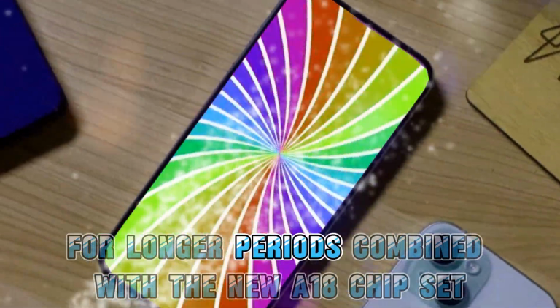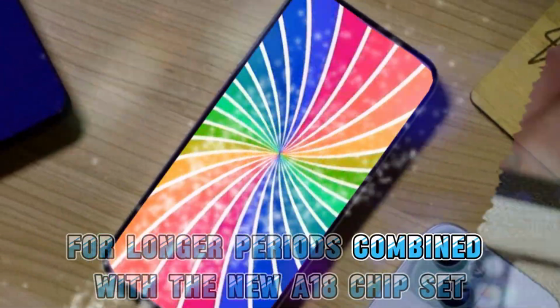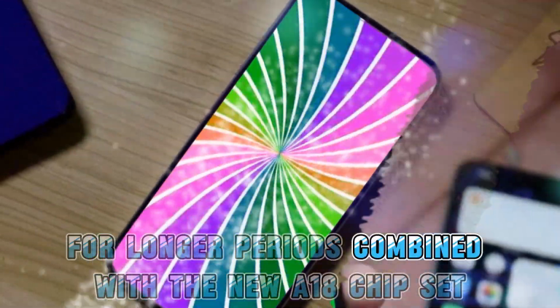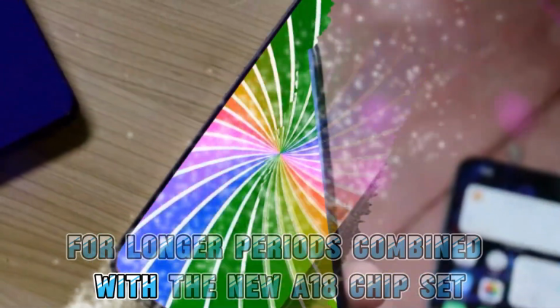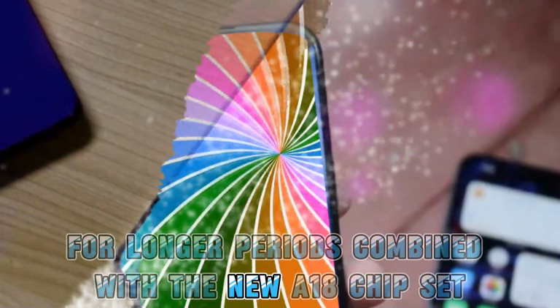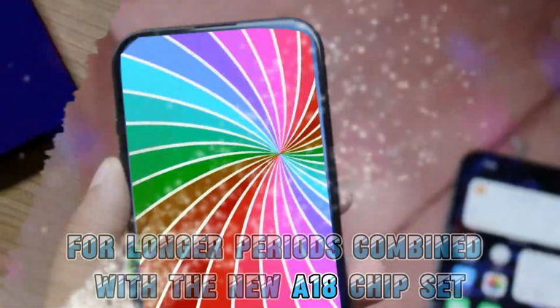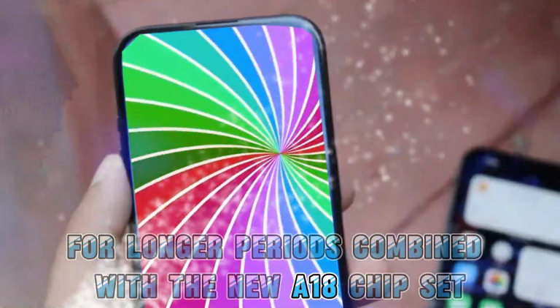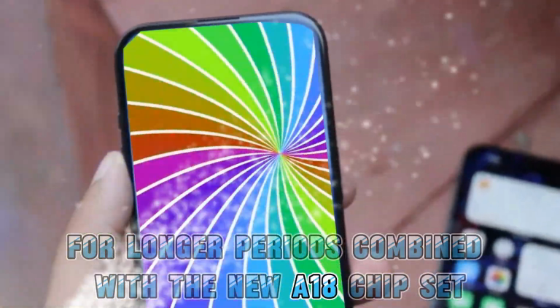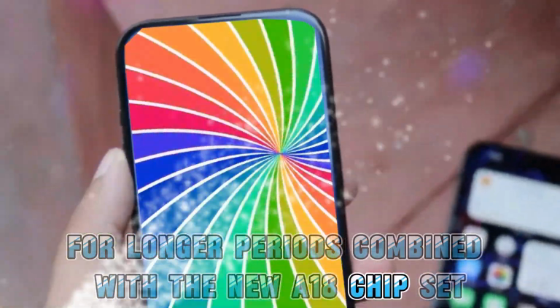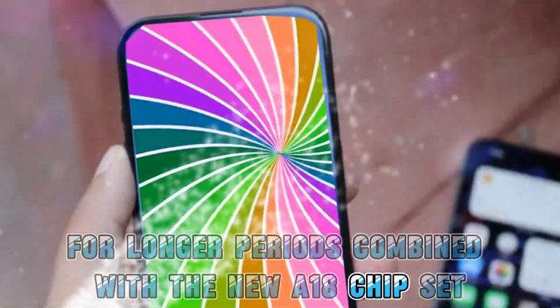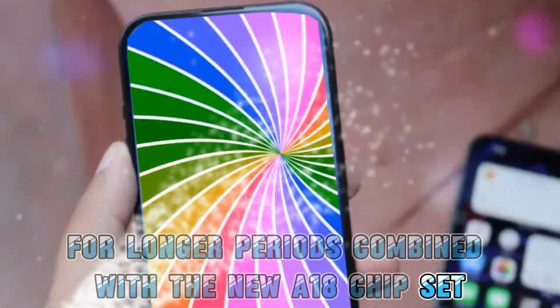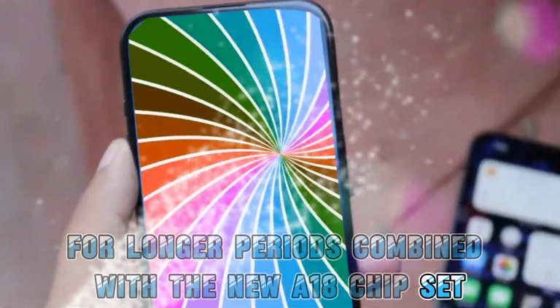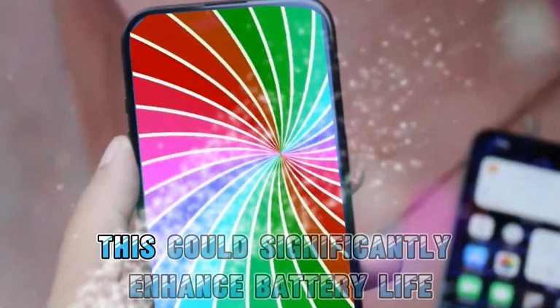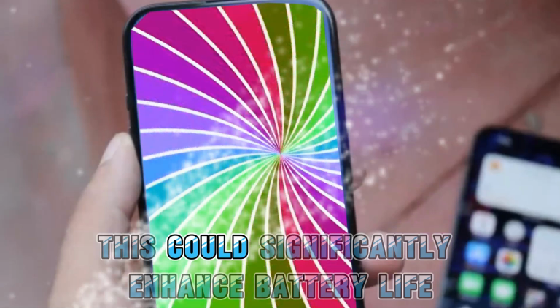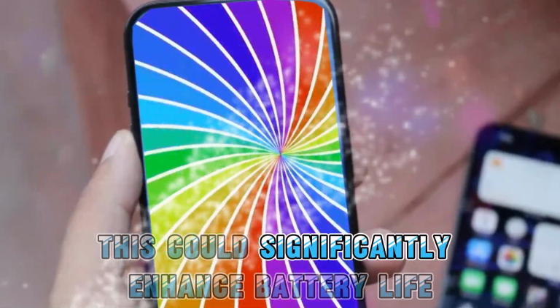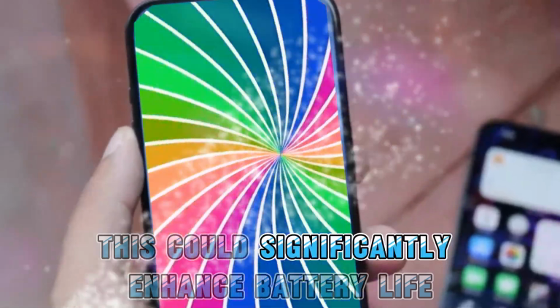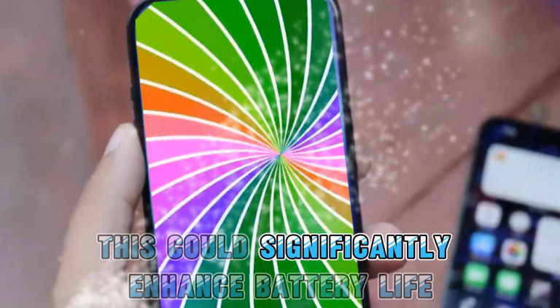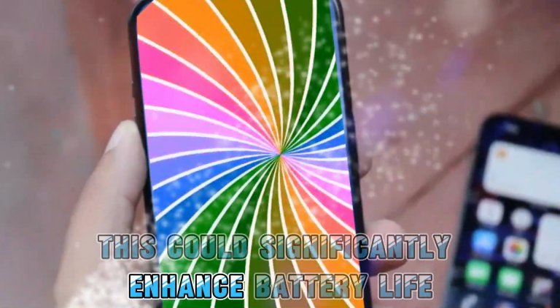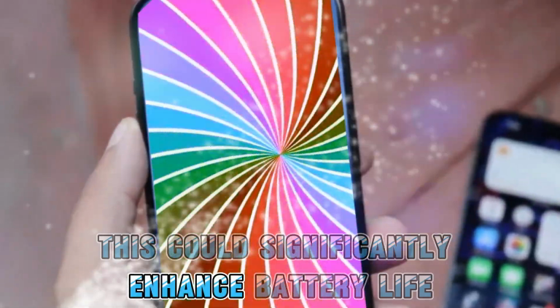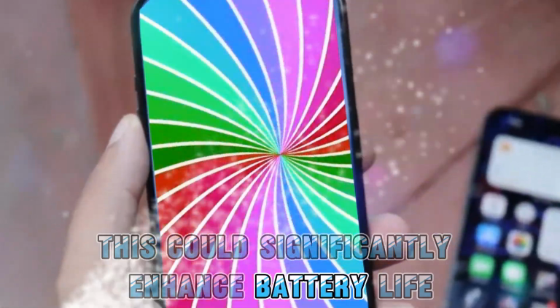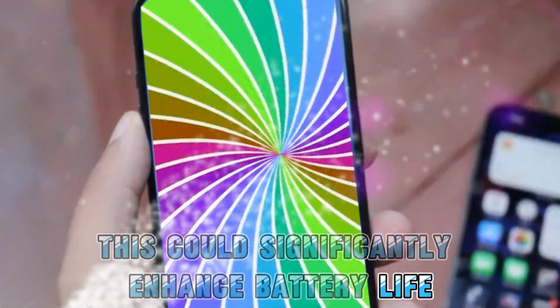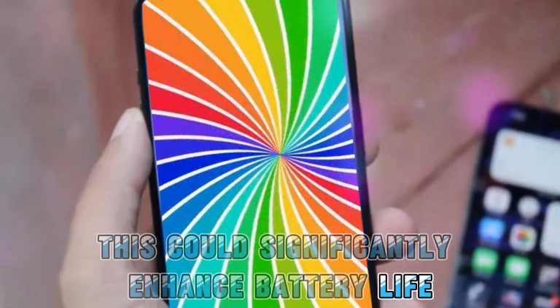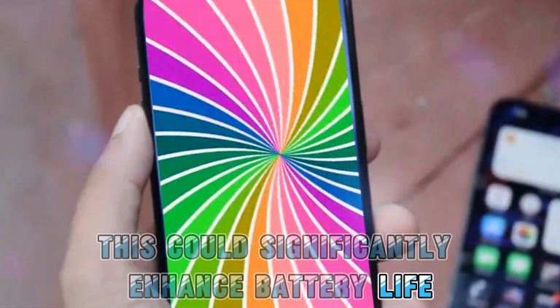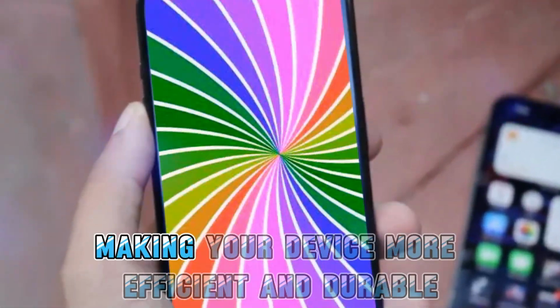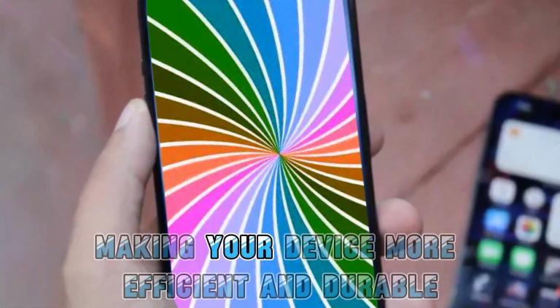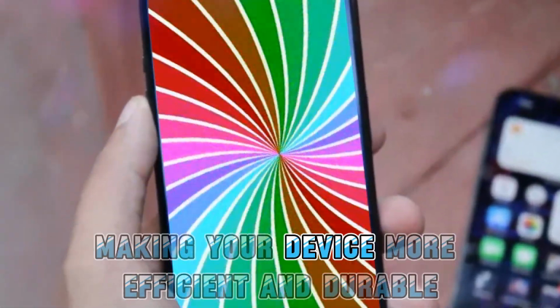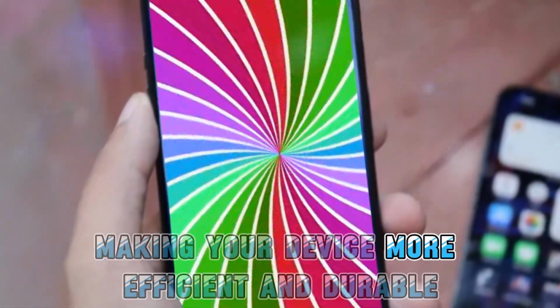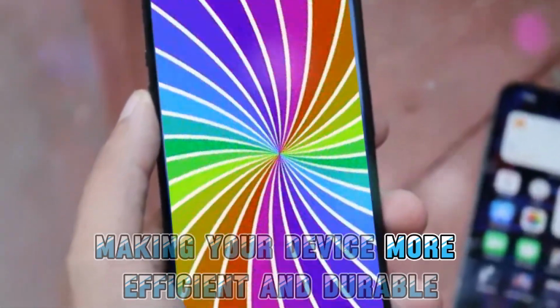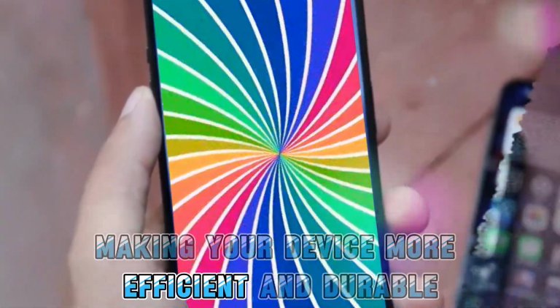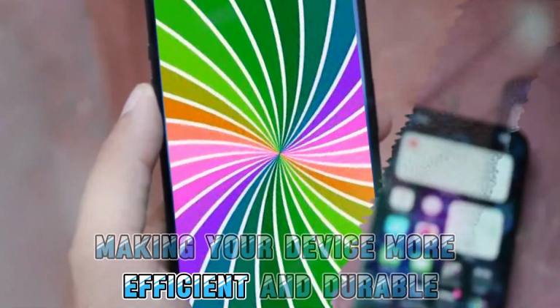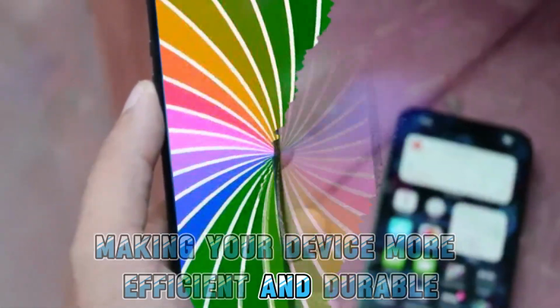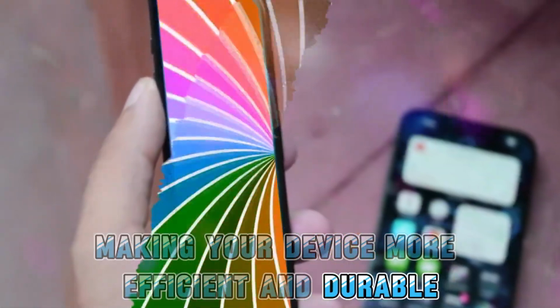This means your iPhone's screen will remain pristine for longer periods. Combined with the new A18 chipset, this could significantly enhance battery life, making your device more efficient and durable.